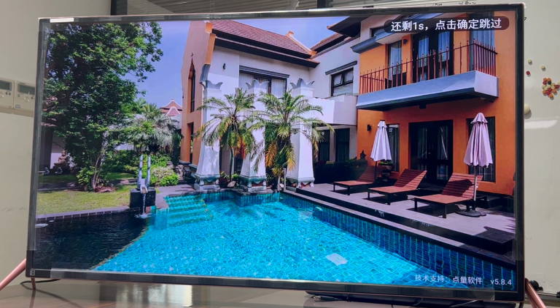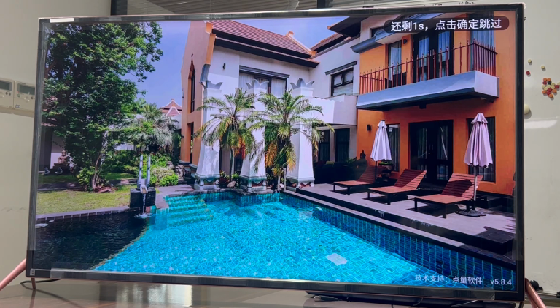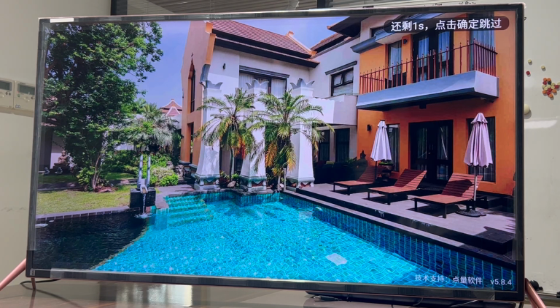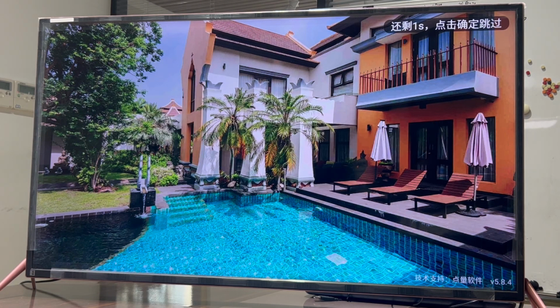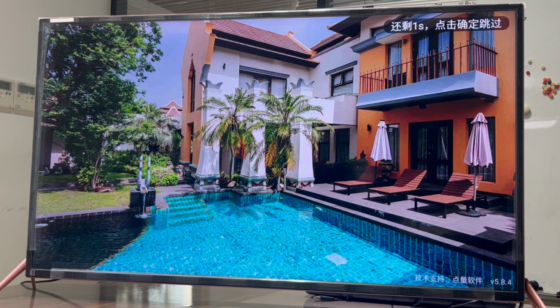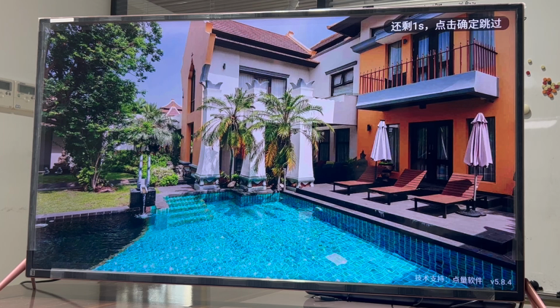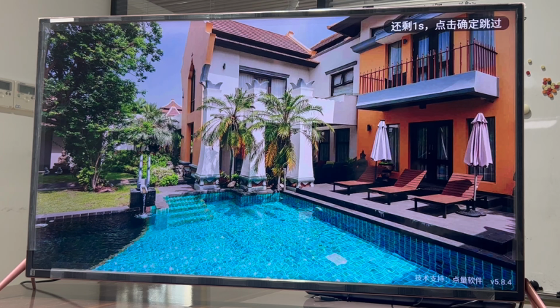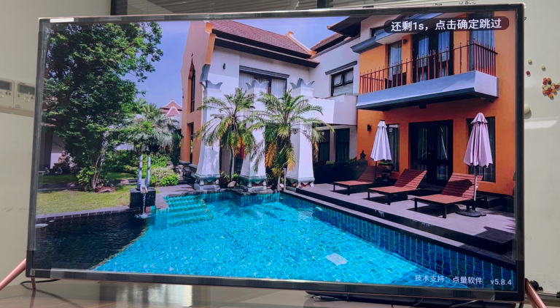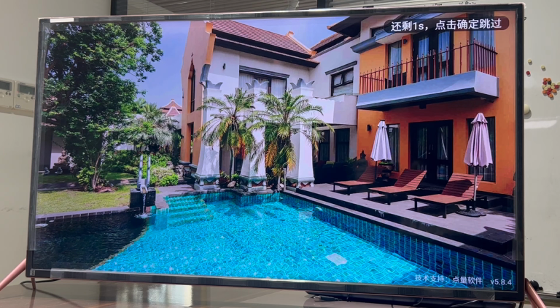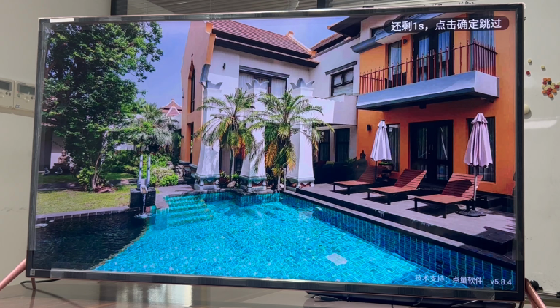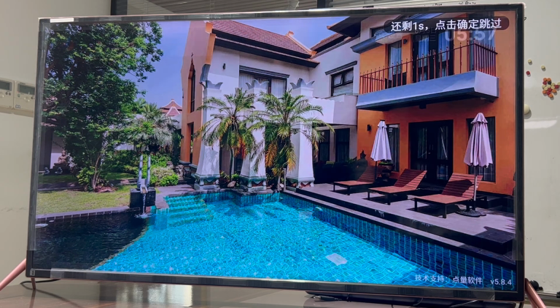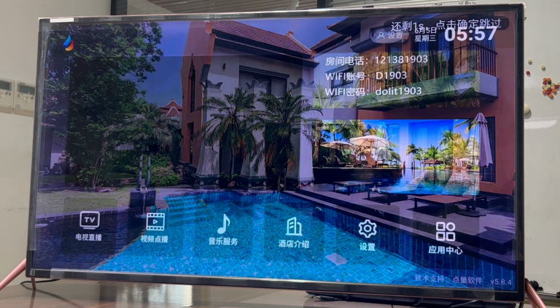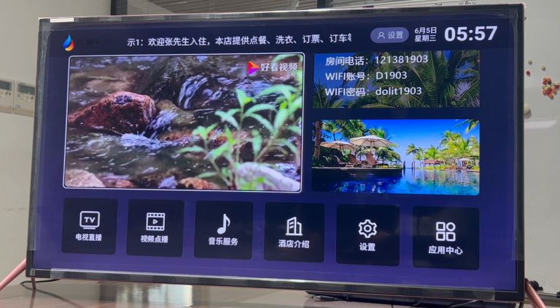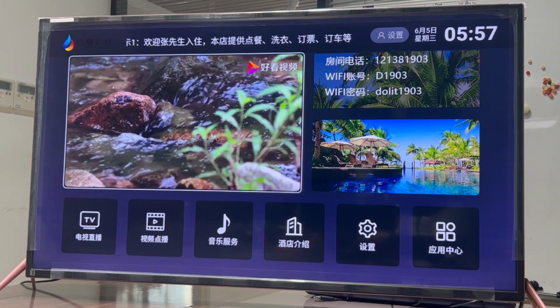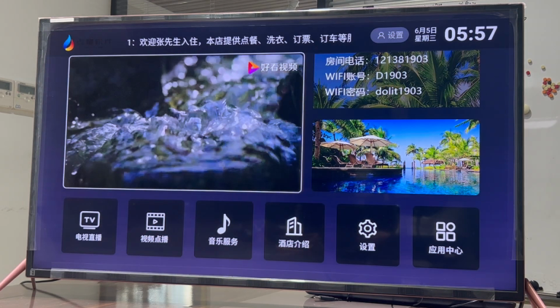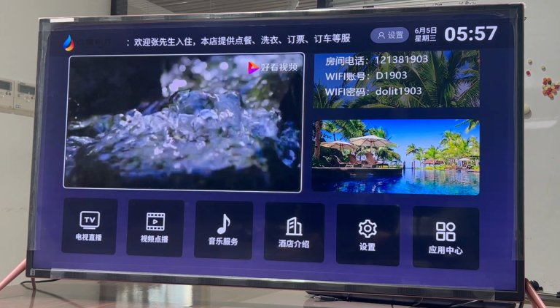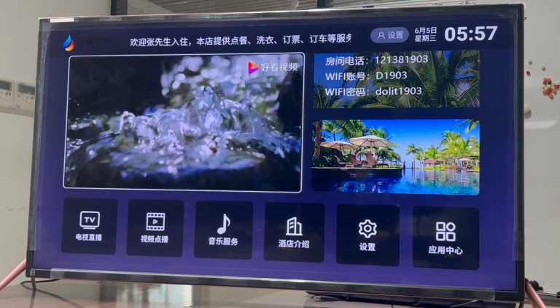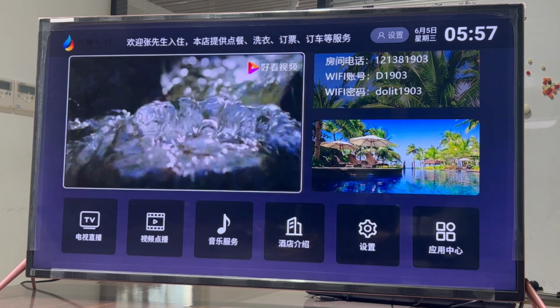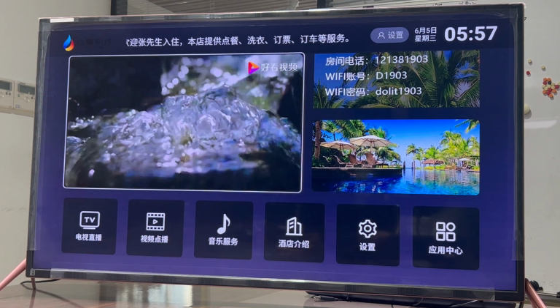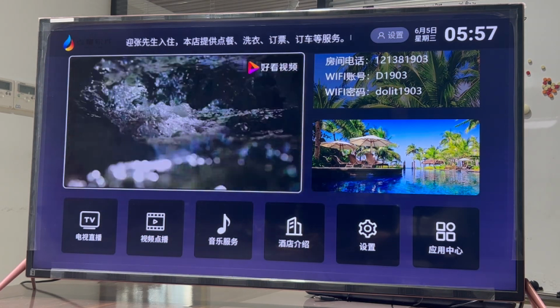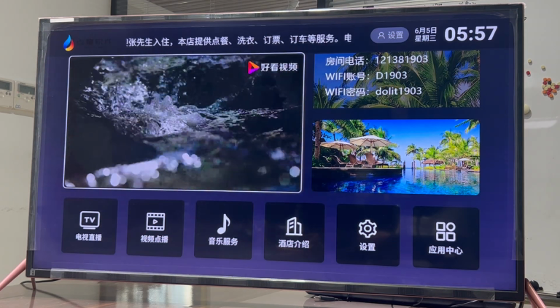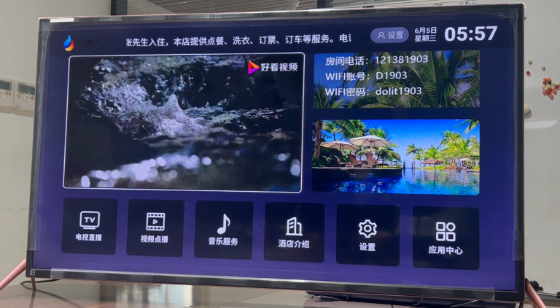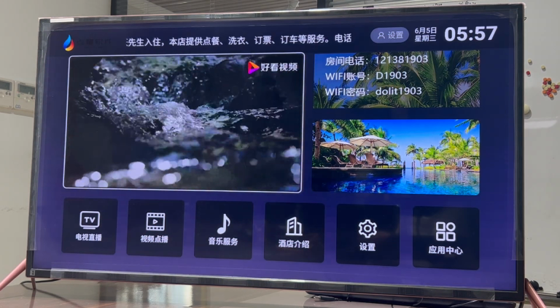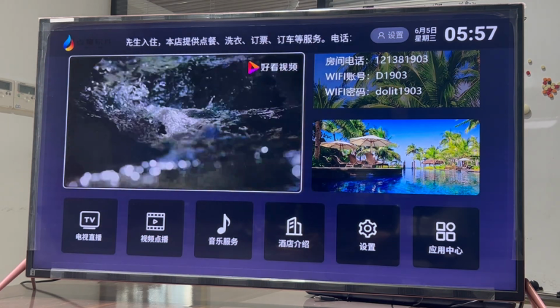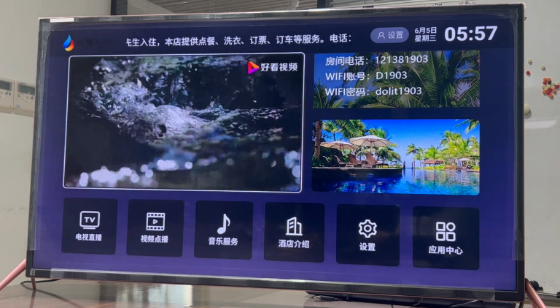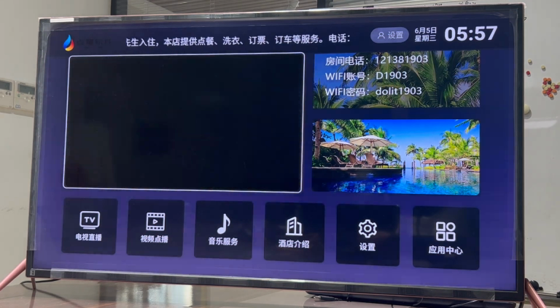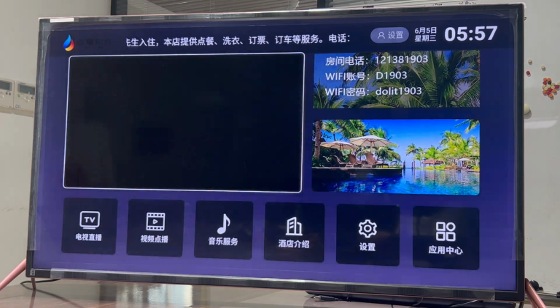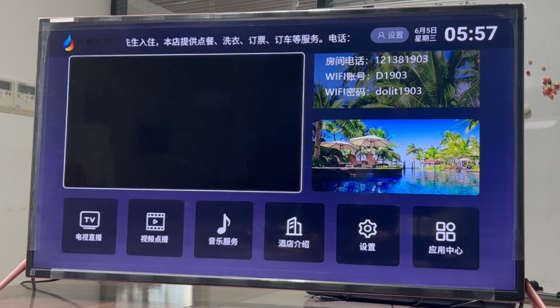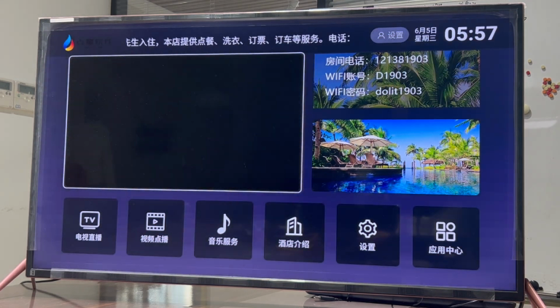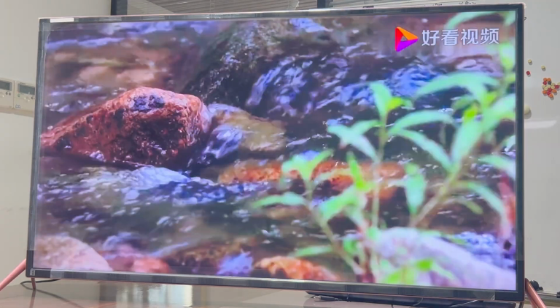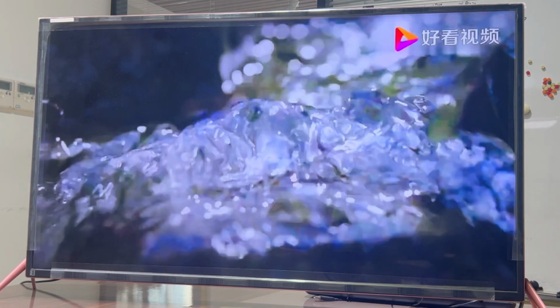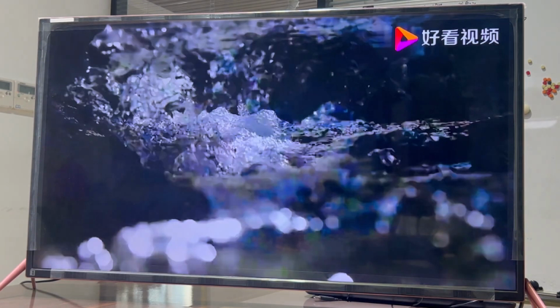Splash ads are available here. Here can be a promotional video or graphic of the hotel.